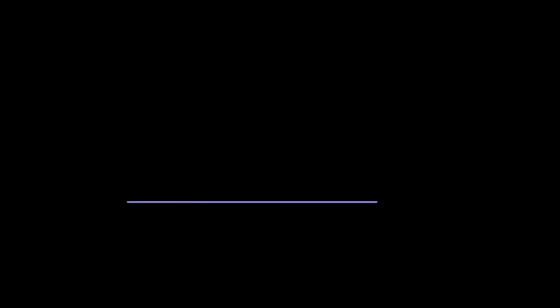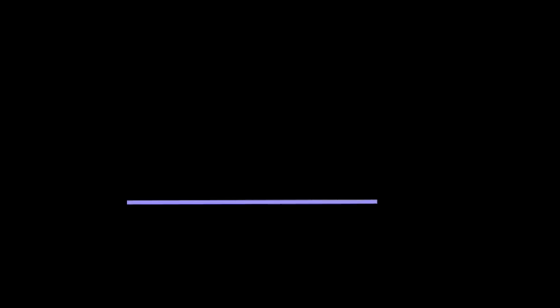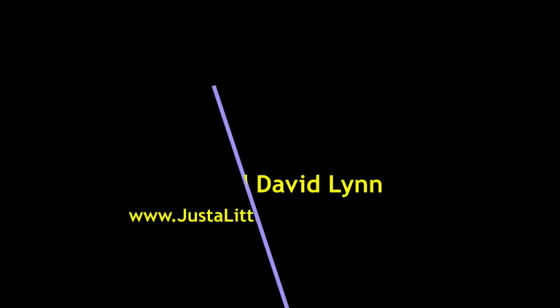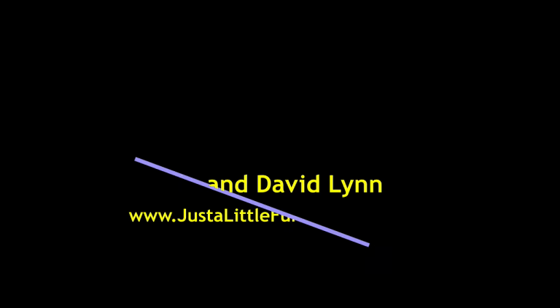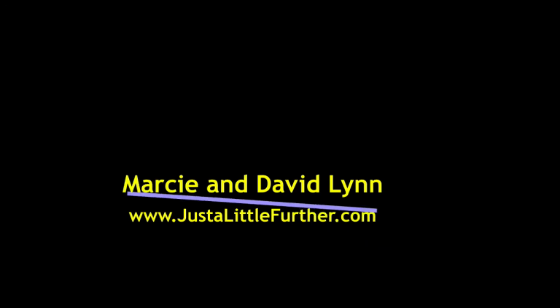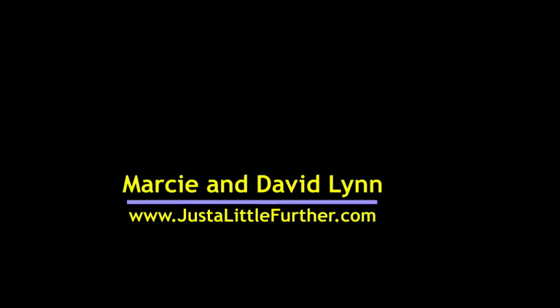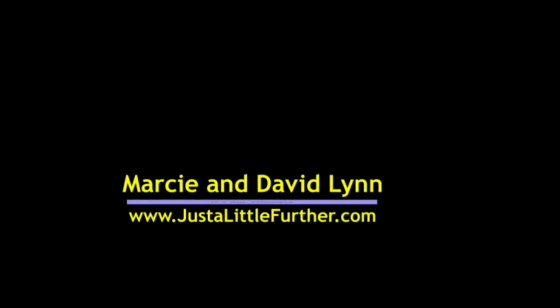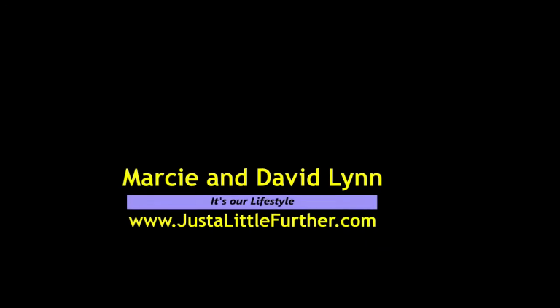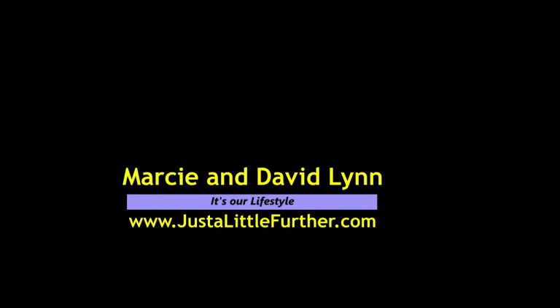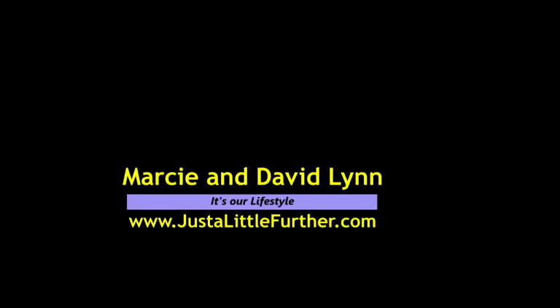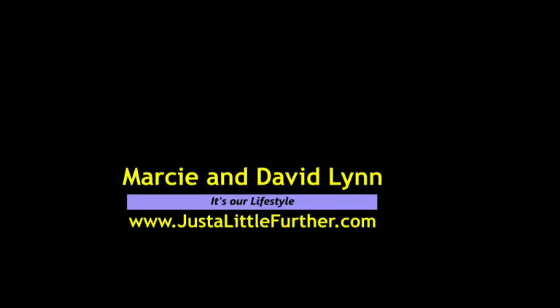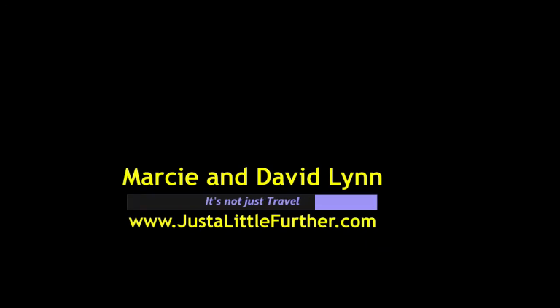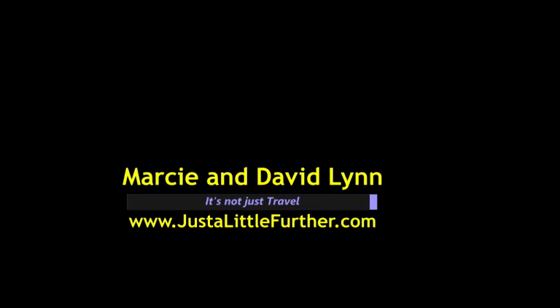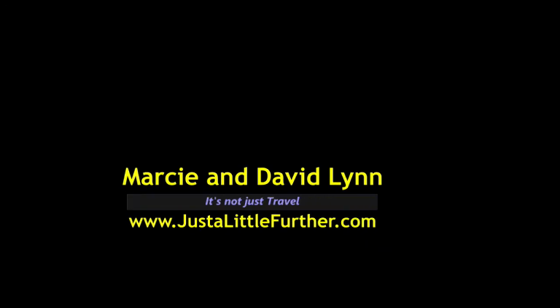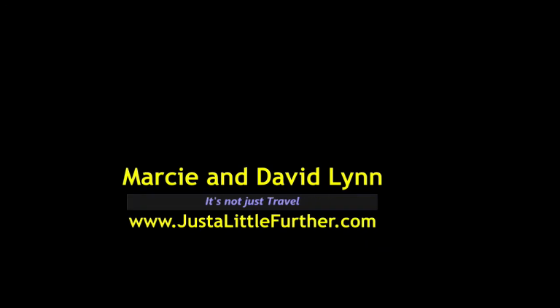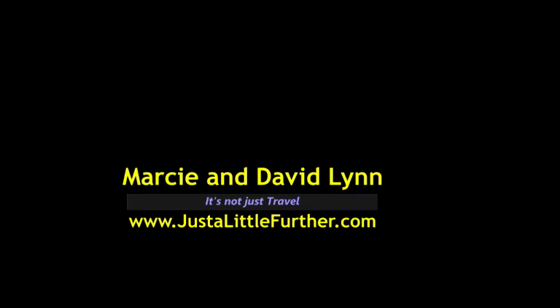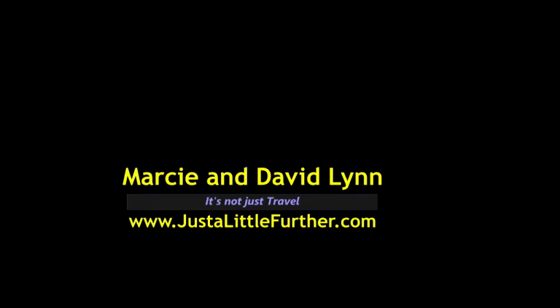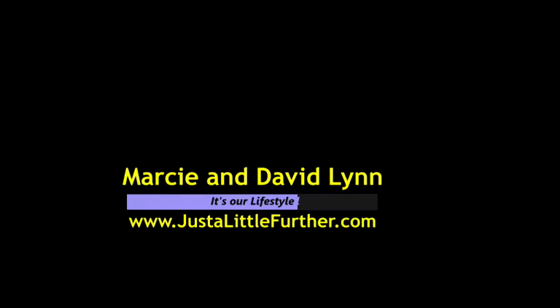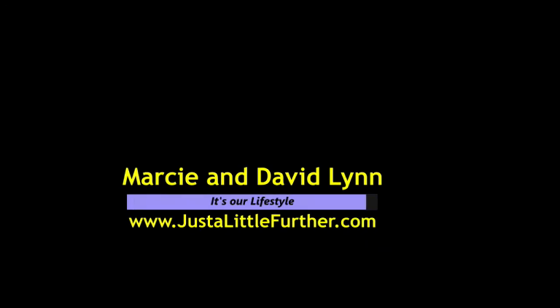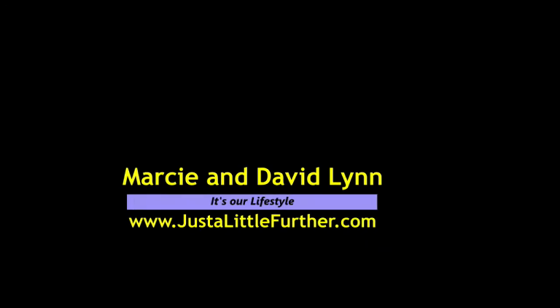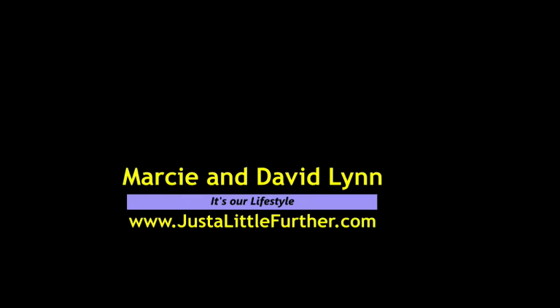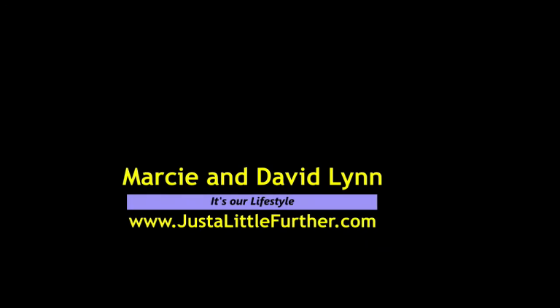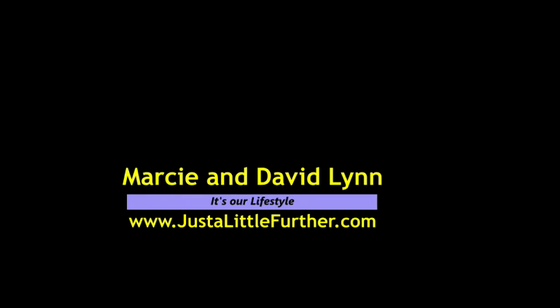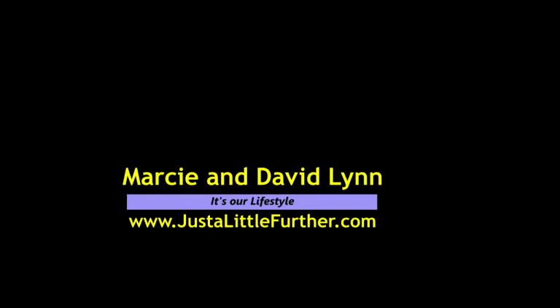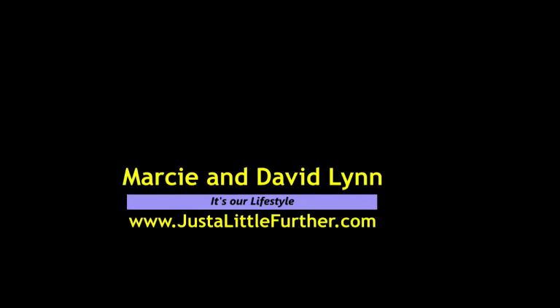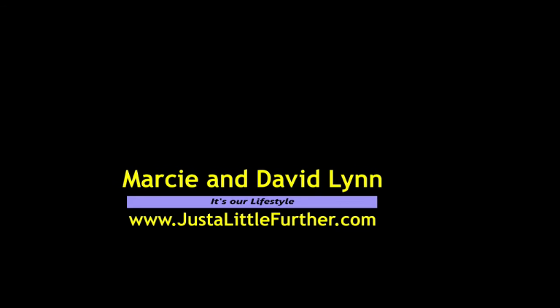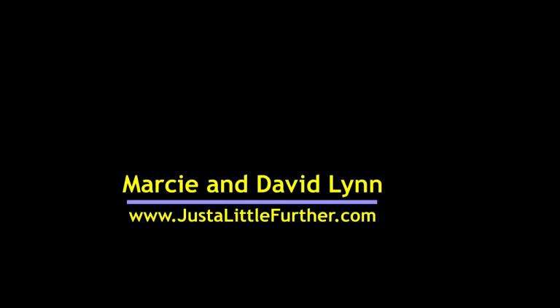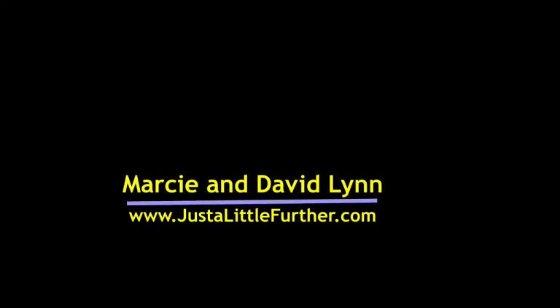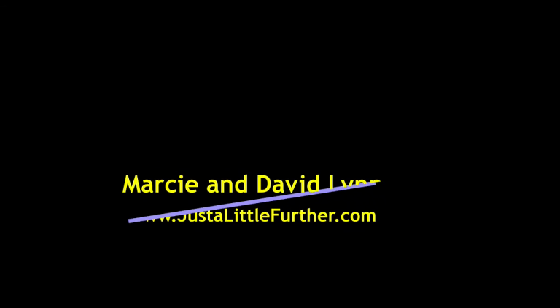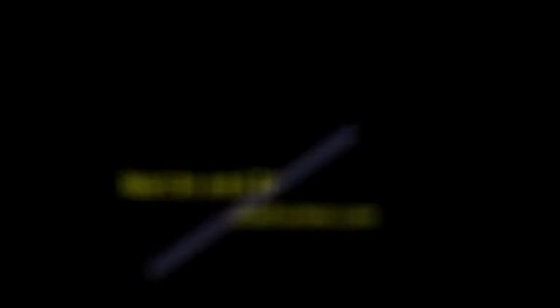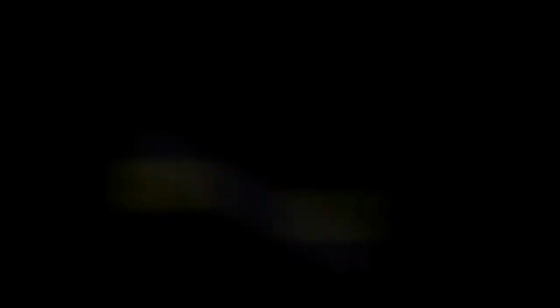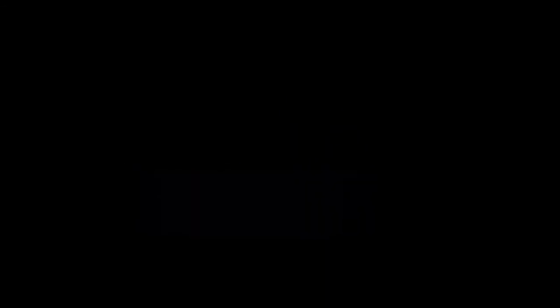Hi there, this is David and Marcy Lynn, the Just a Little Further crew, and we're here with another how-to video. Hope you enjoy it.